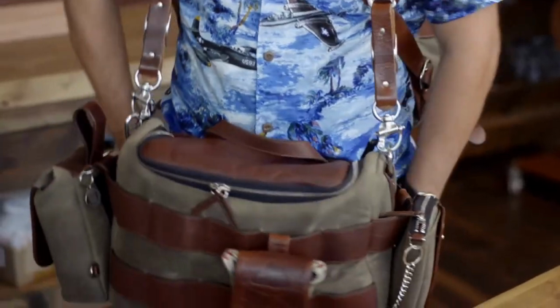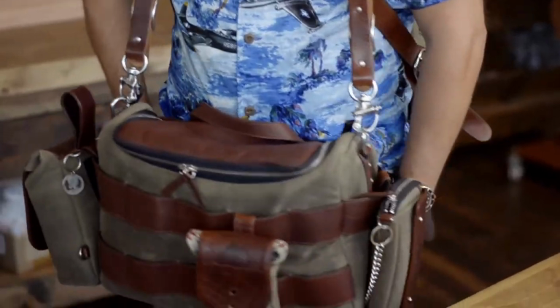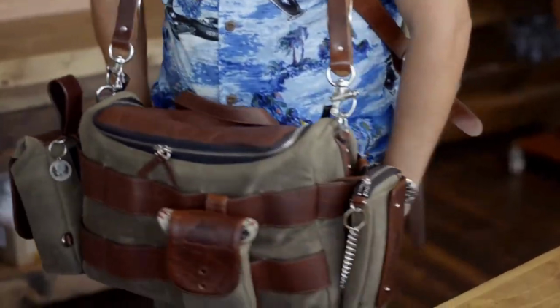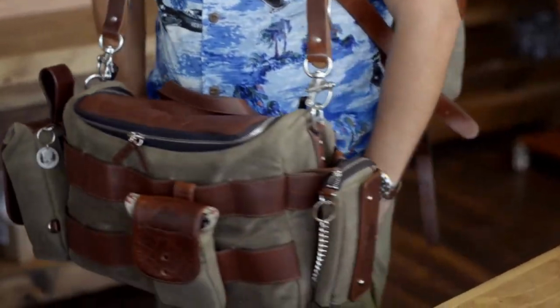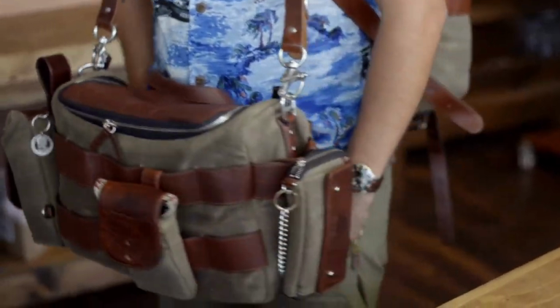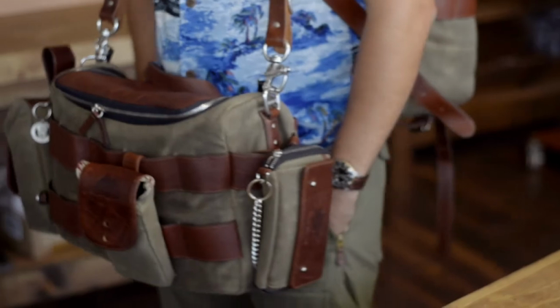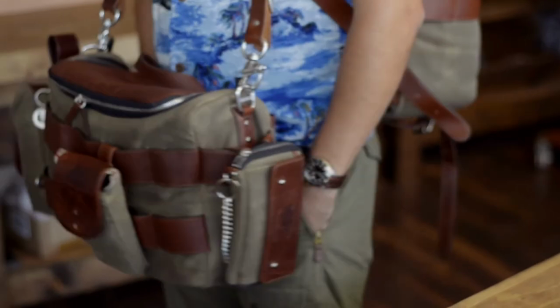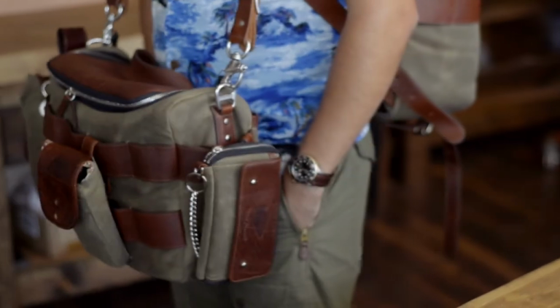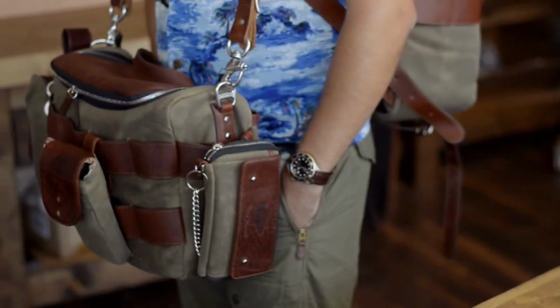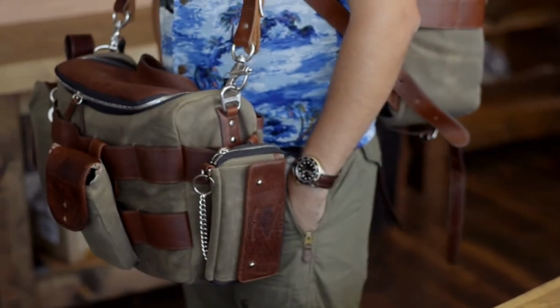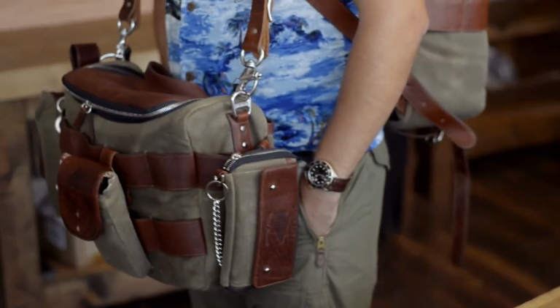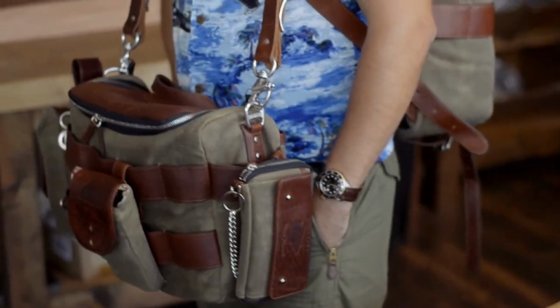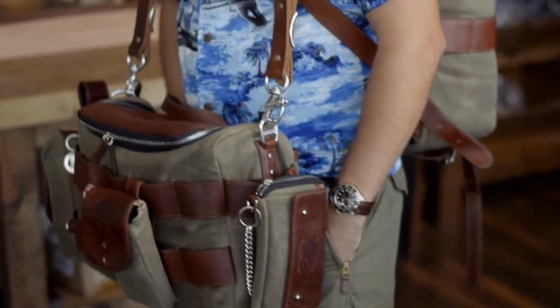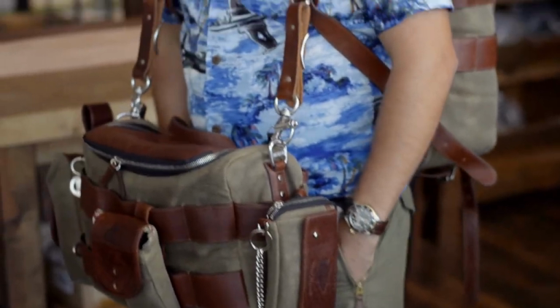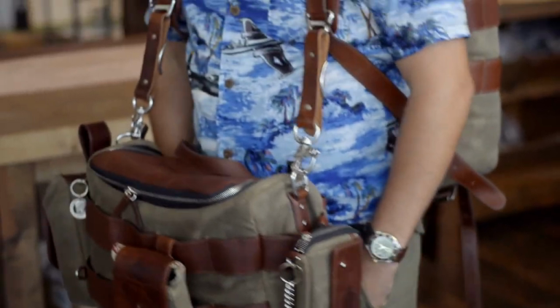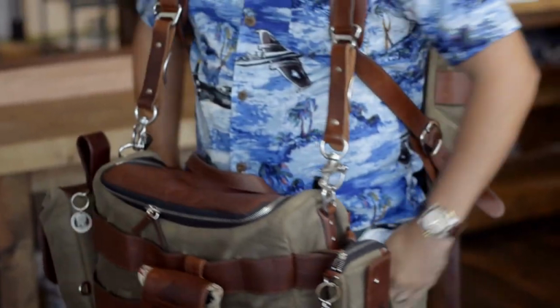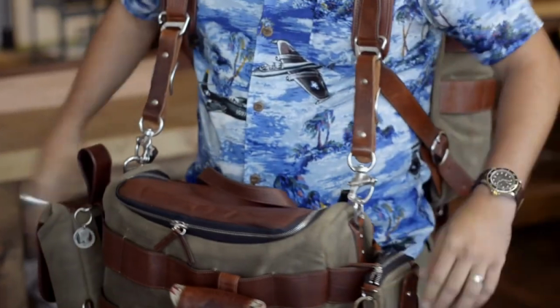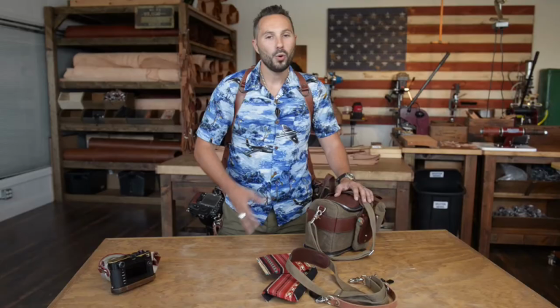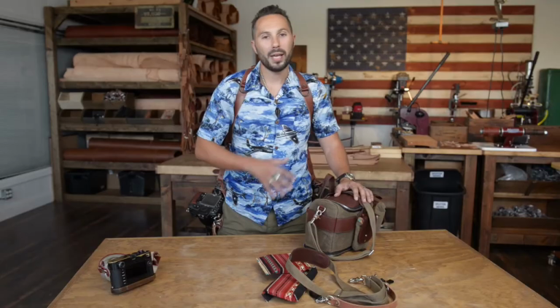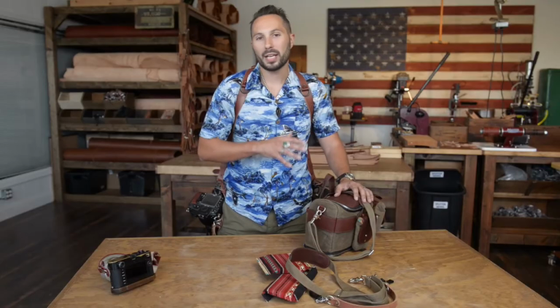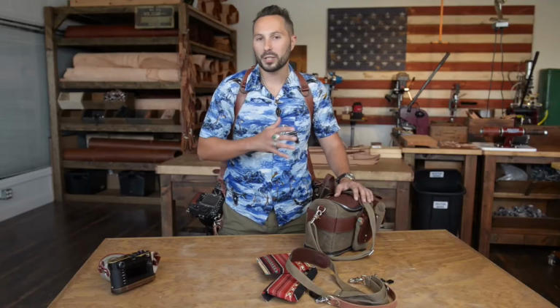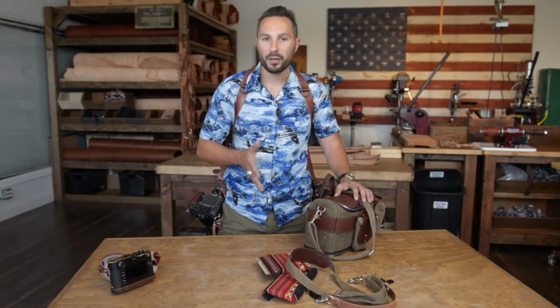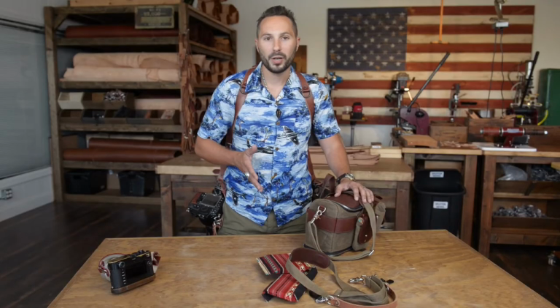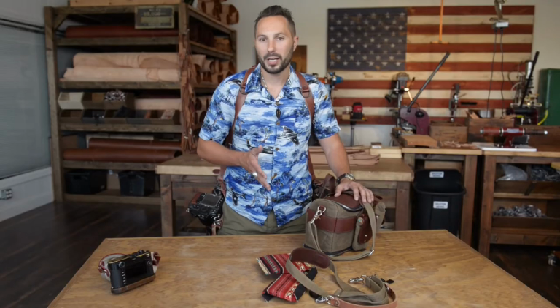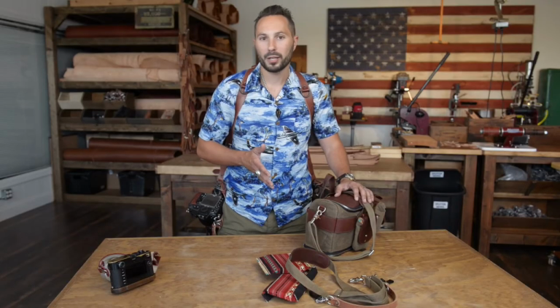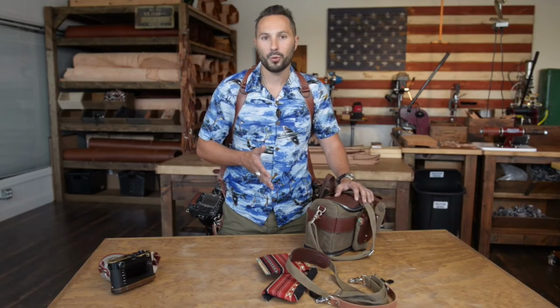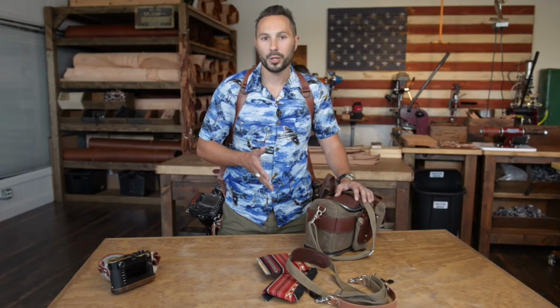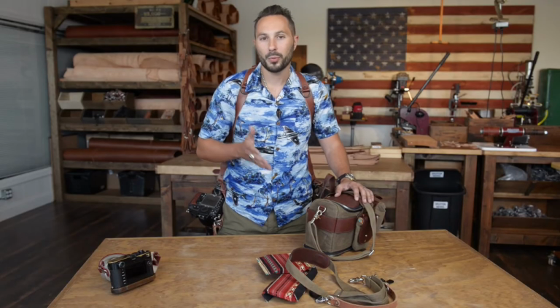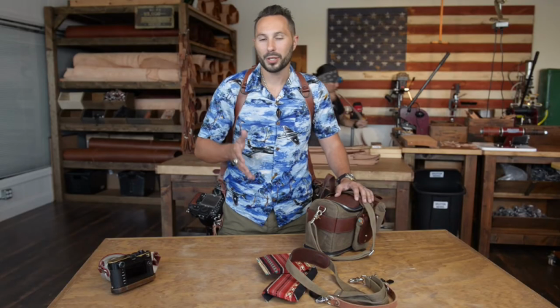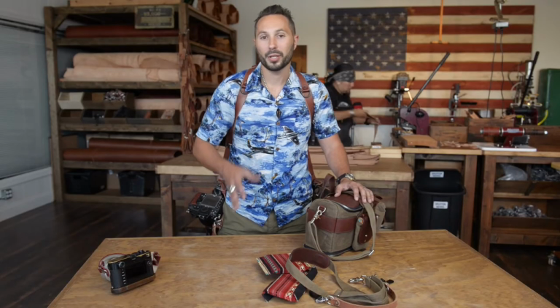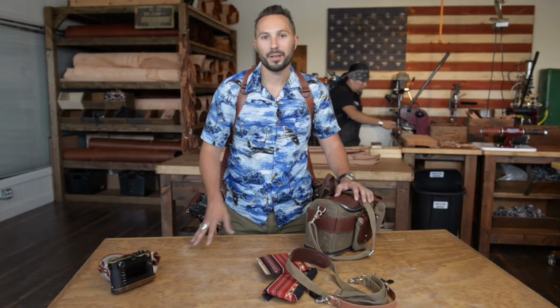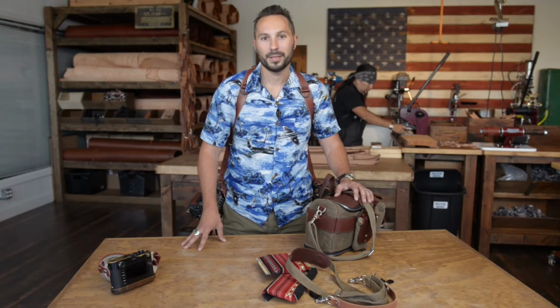As you can see we're super excited about the new Sightseer Lens Bag 2.0. We added a ton of functionality for you and we think you're gonna love it.